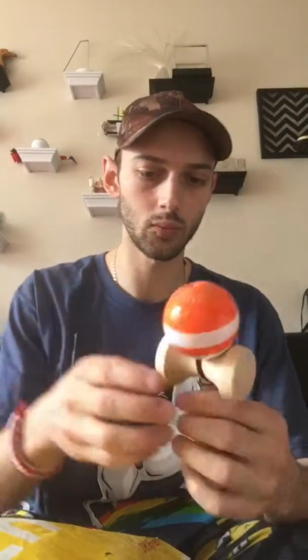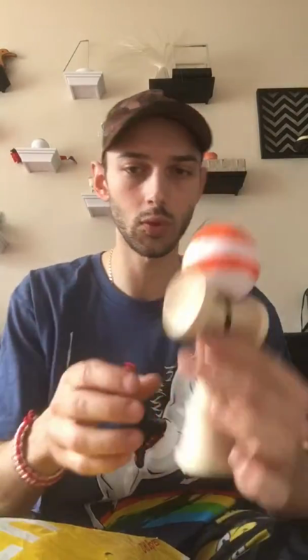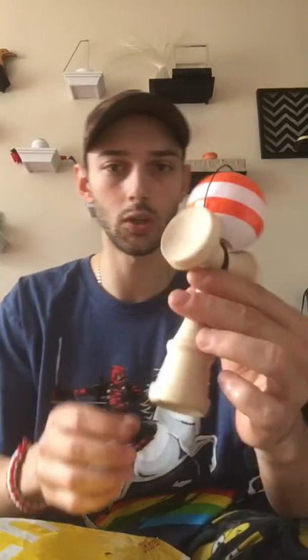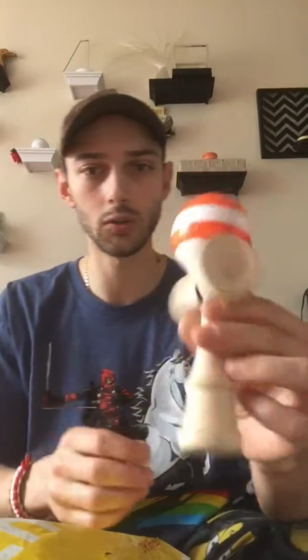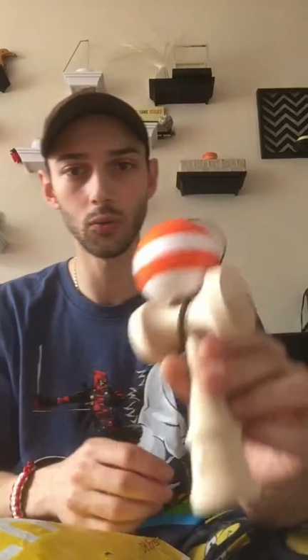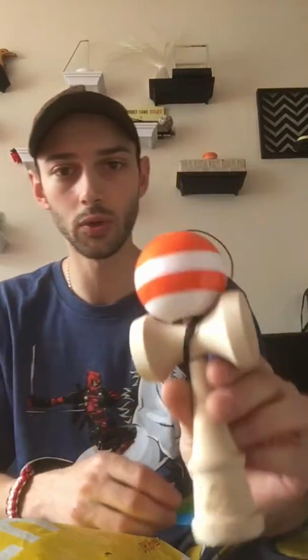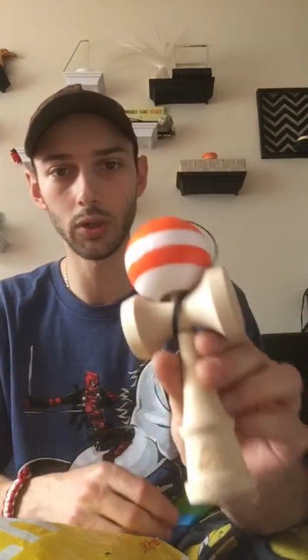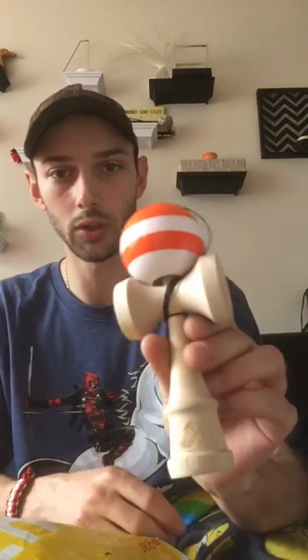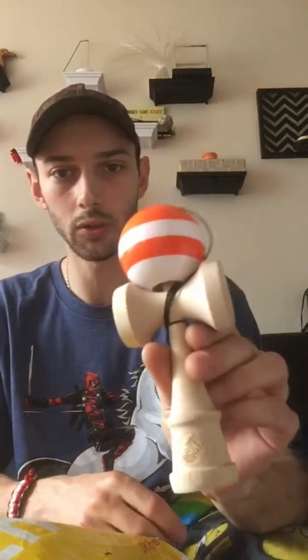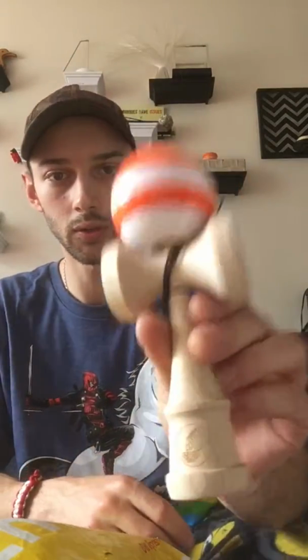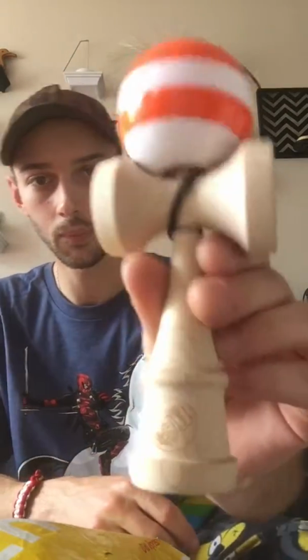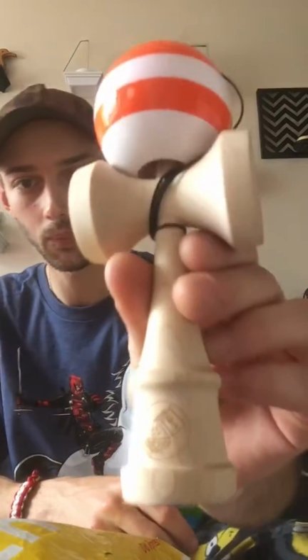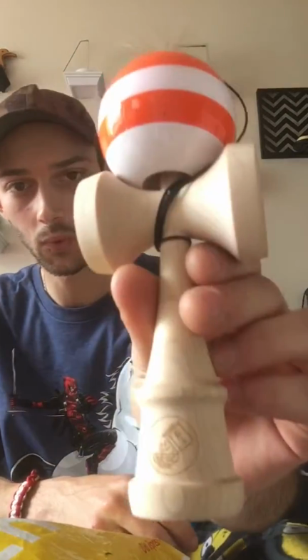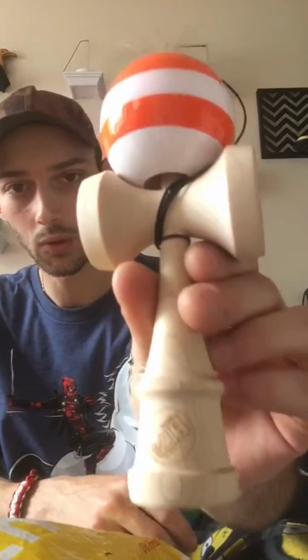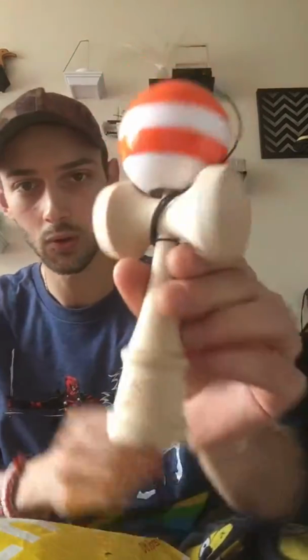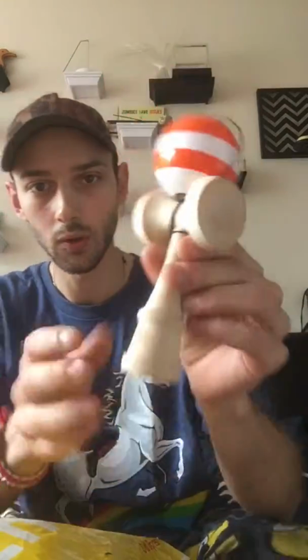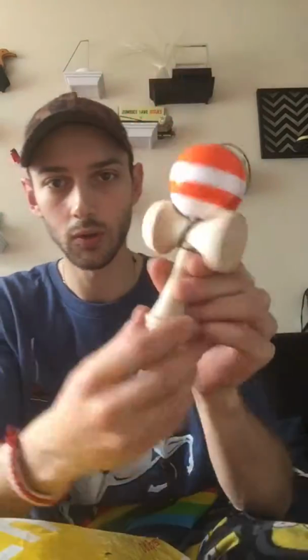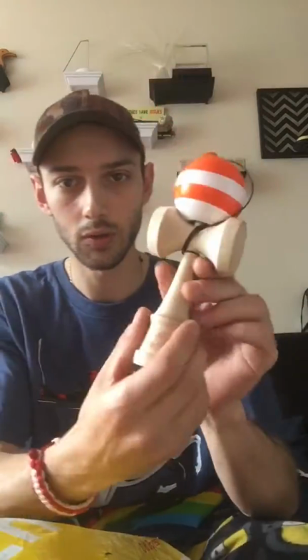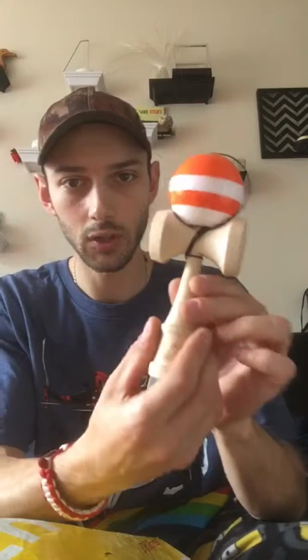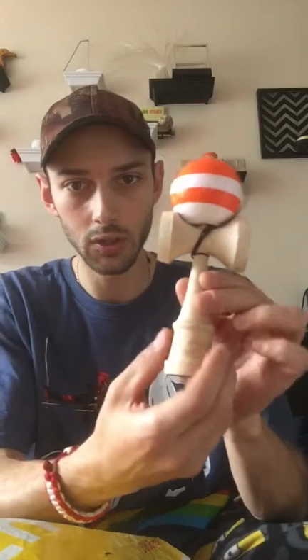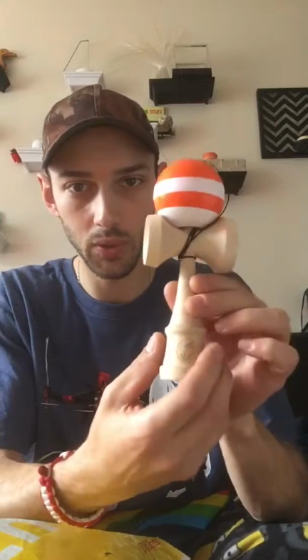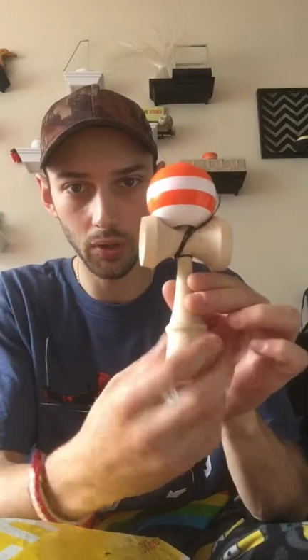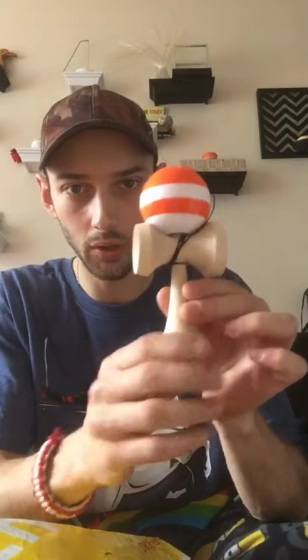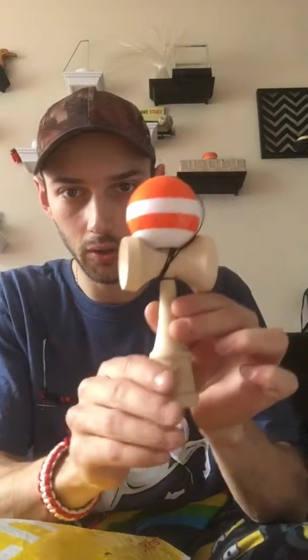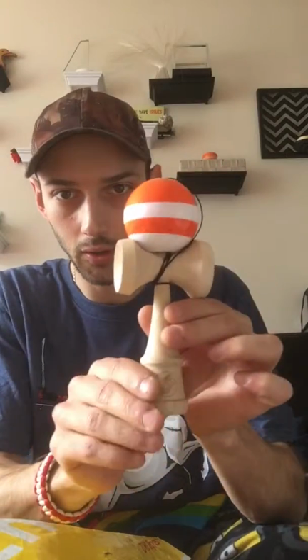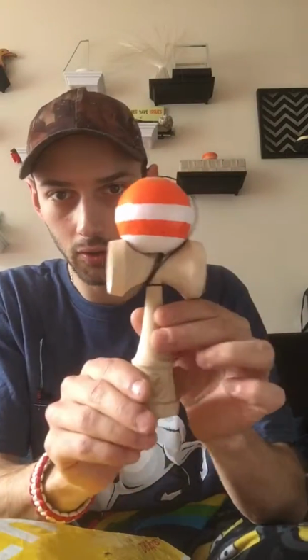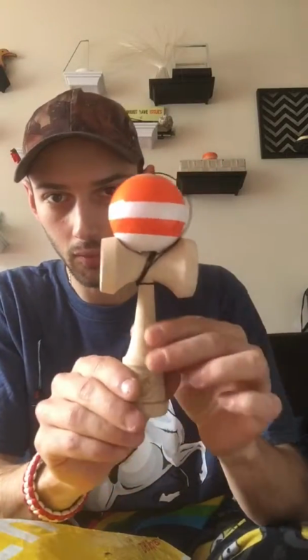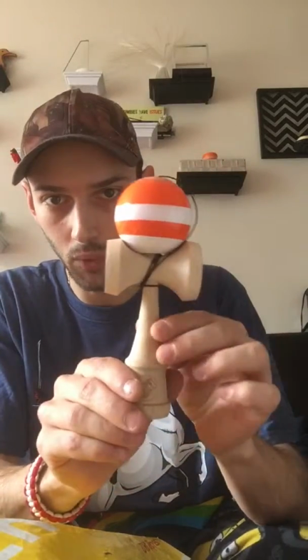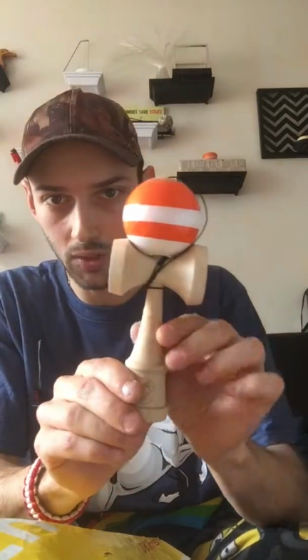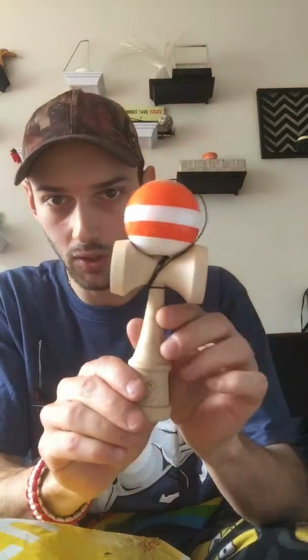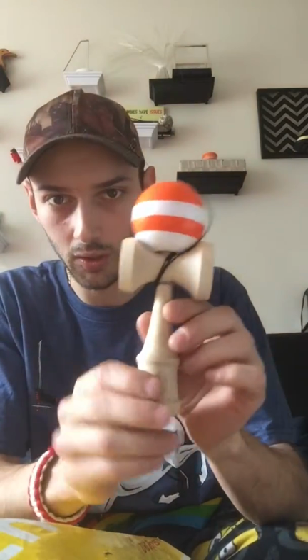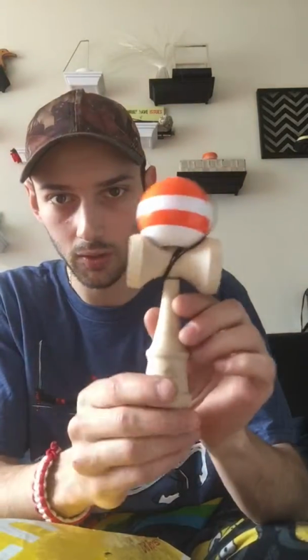Yeah, there's the one I got. It's a nice big thick base on it.